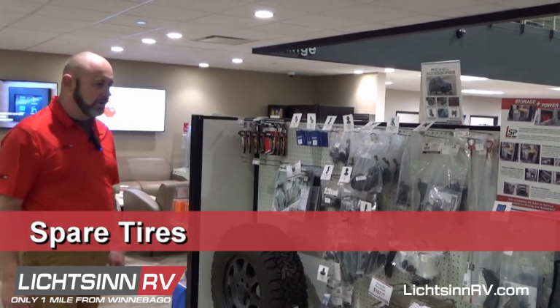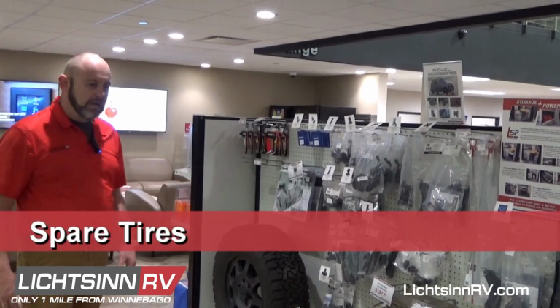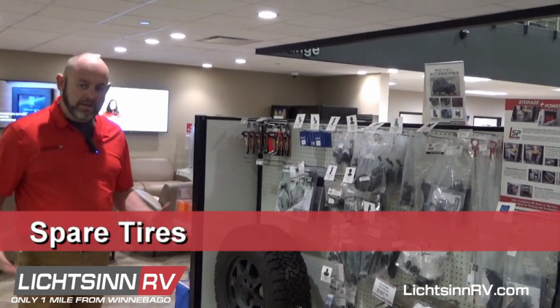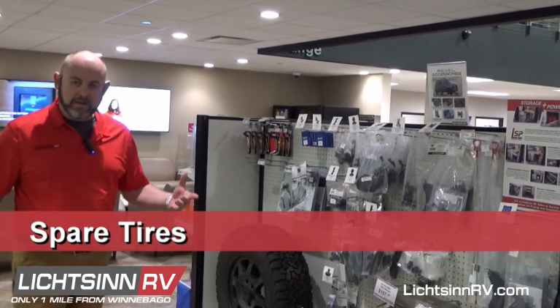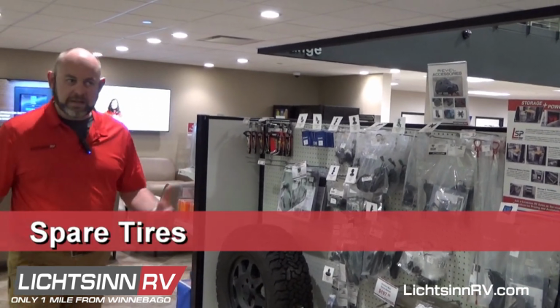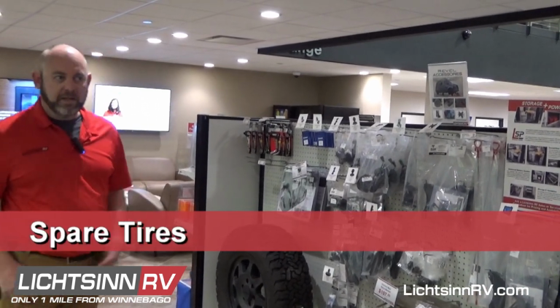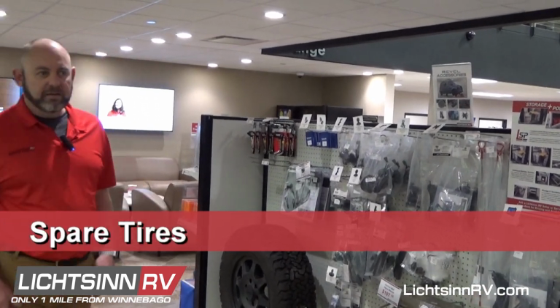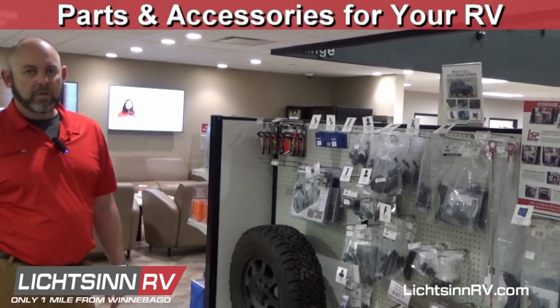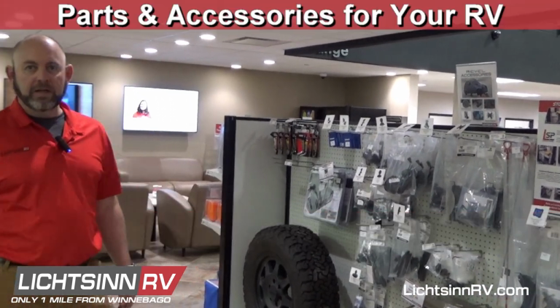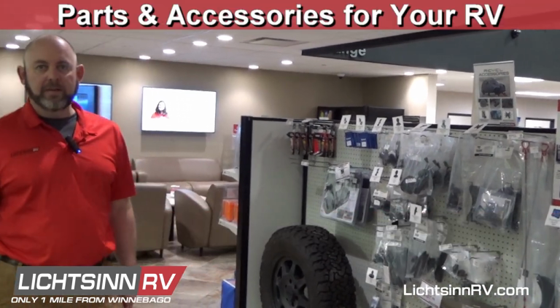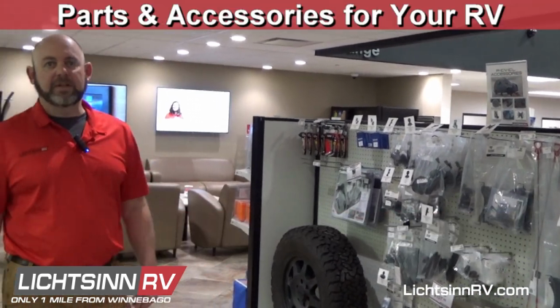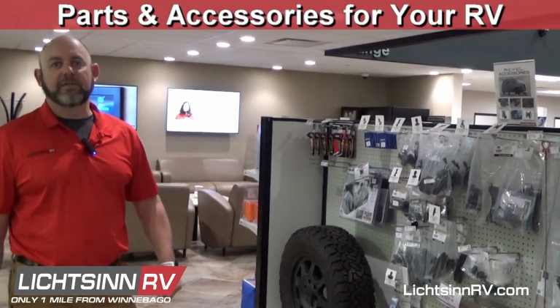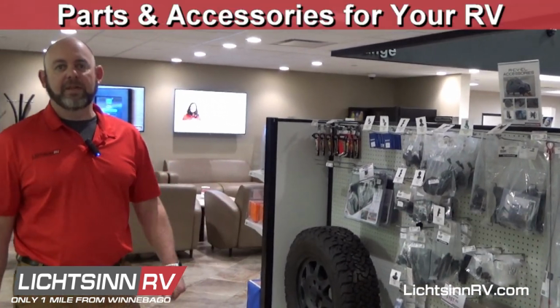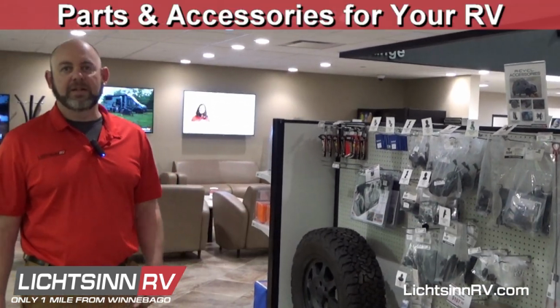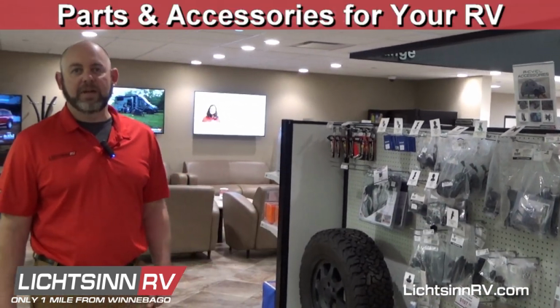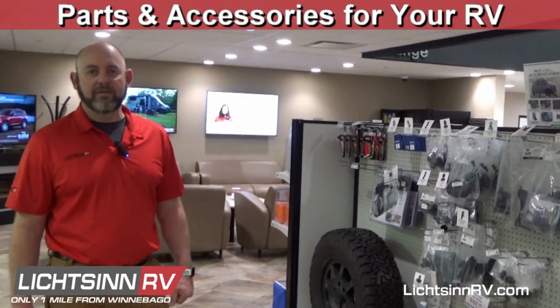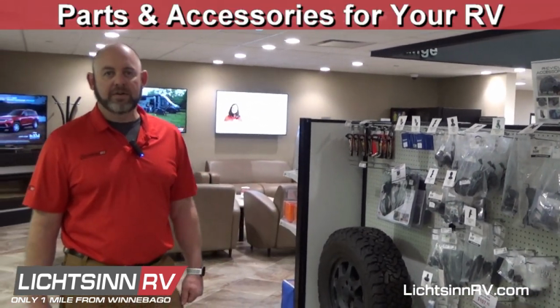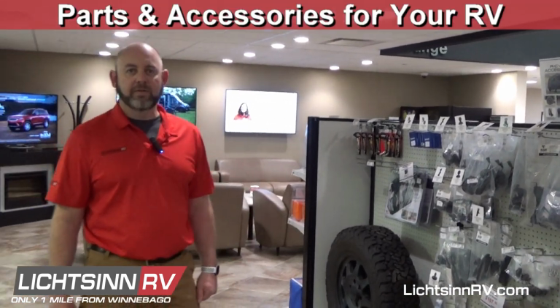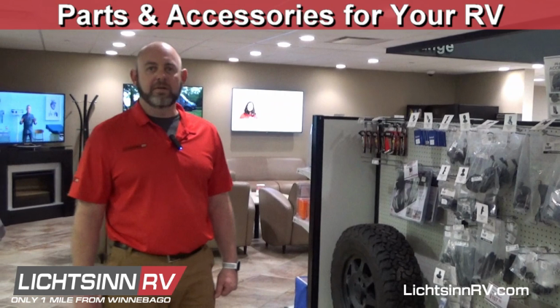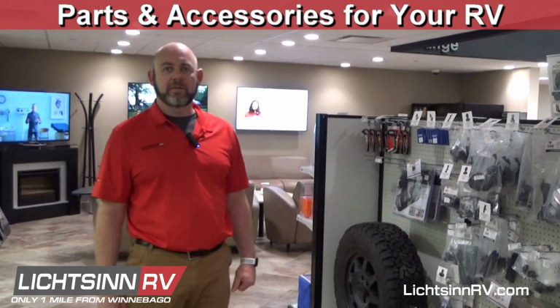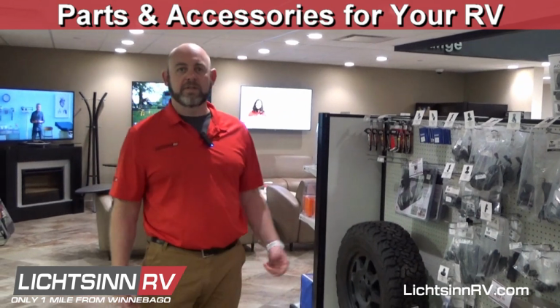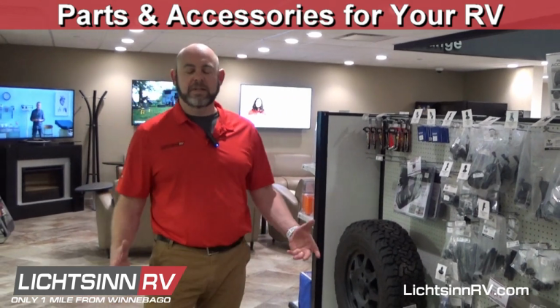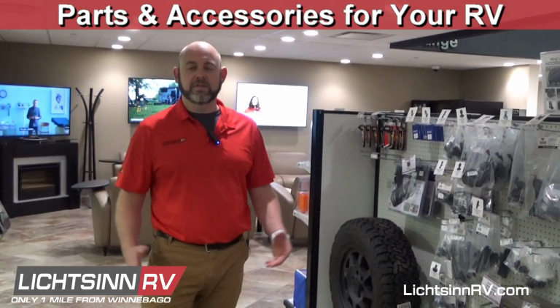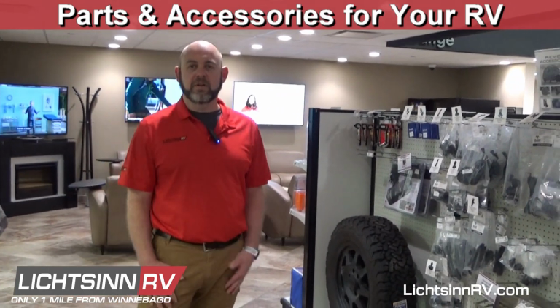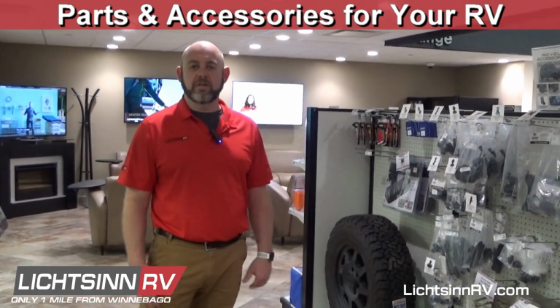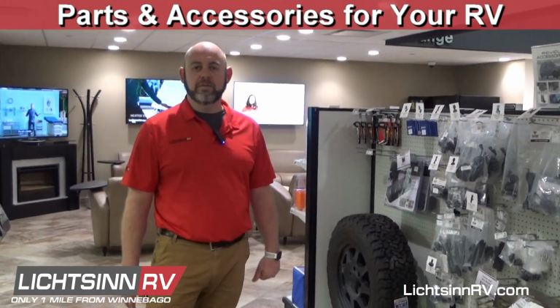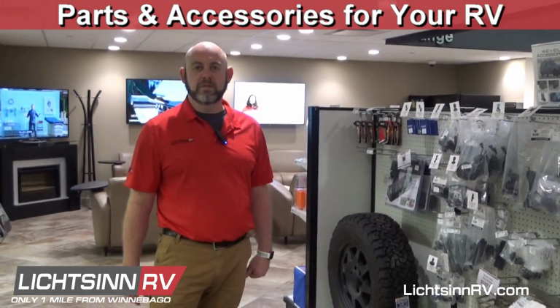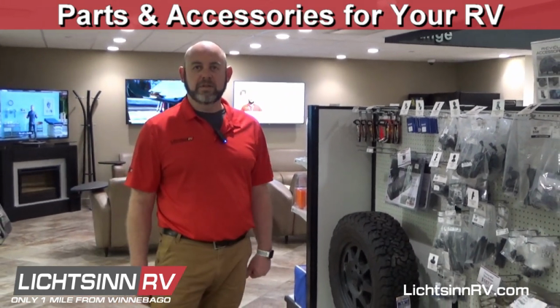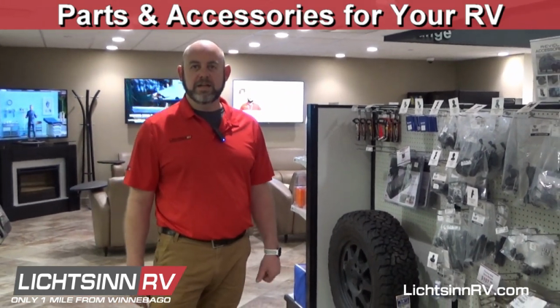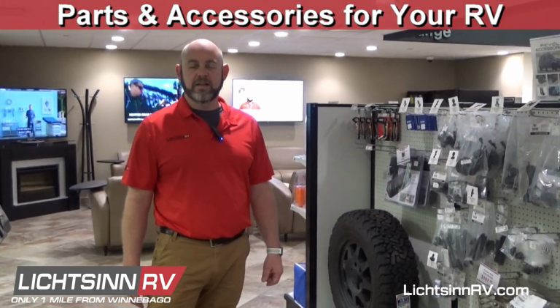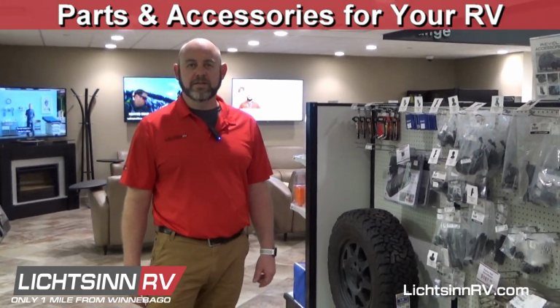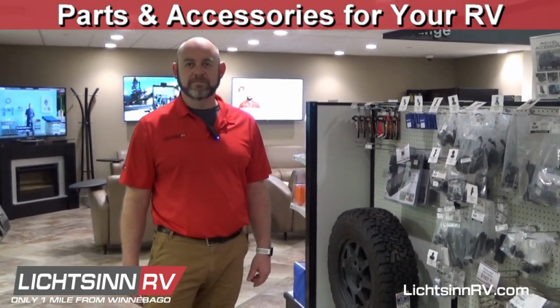So that's a quick glimpse of the things we have in our store. Just give us a call if you need anything — take care!